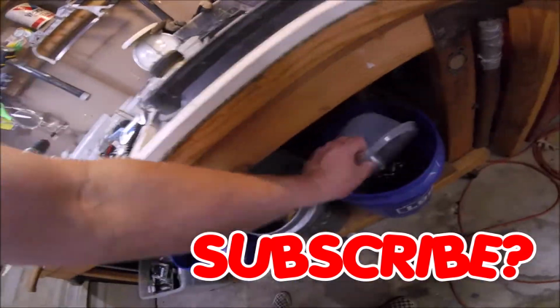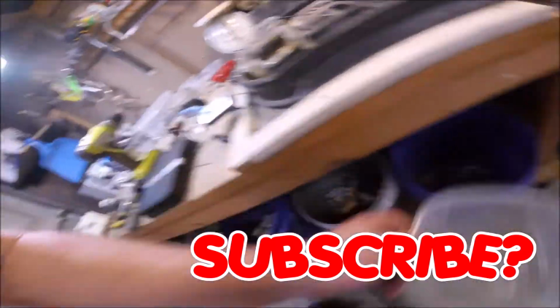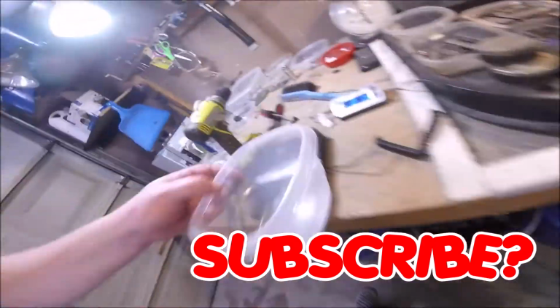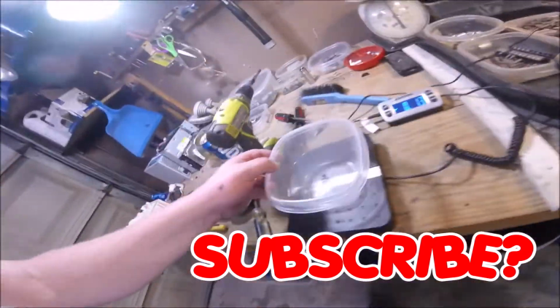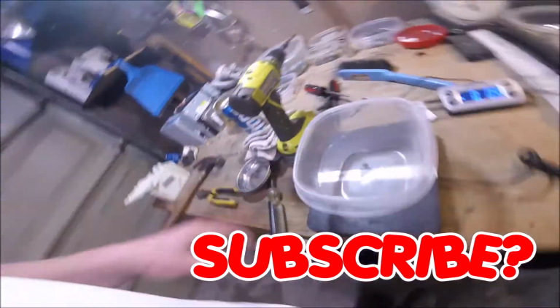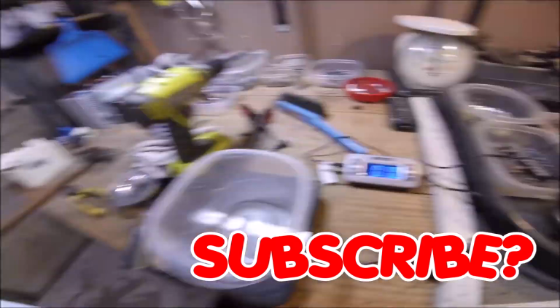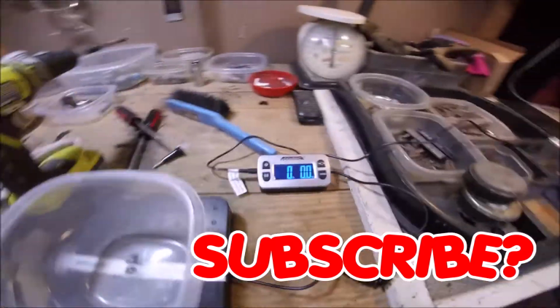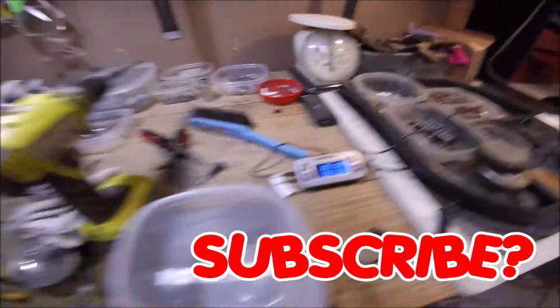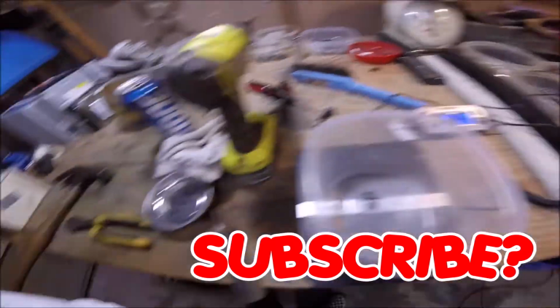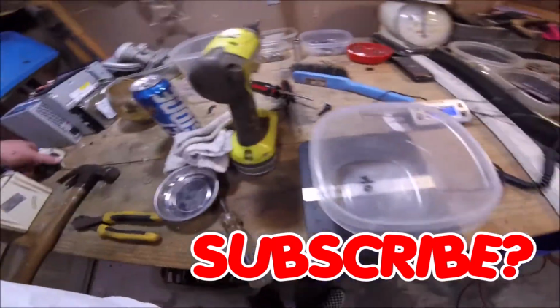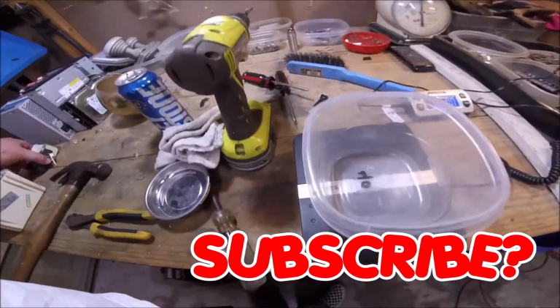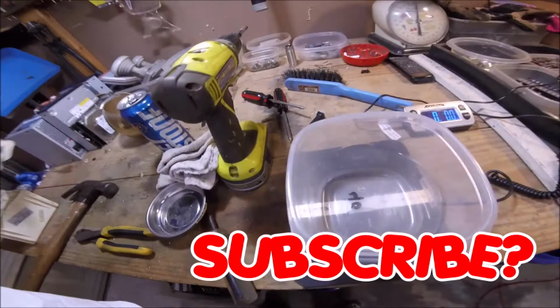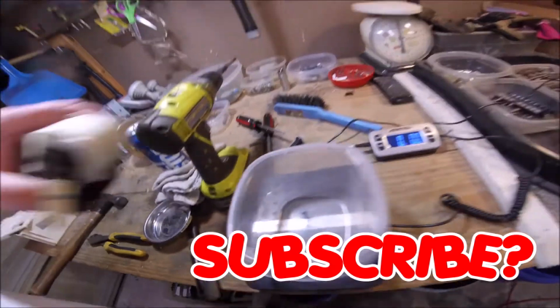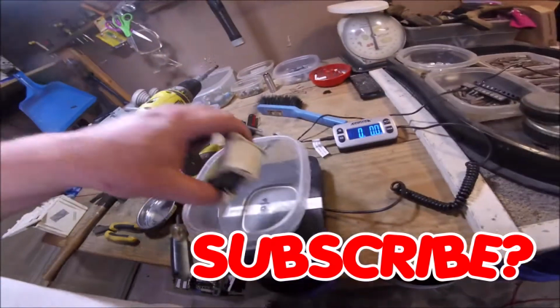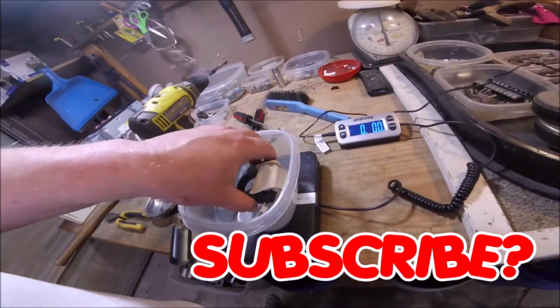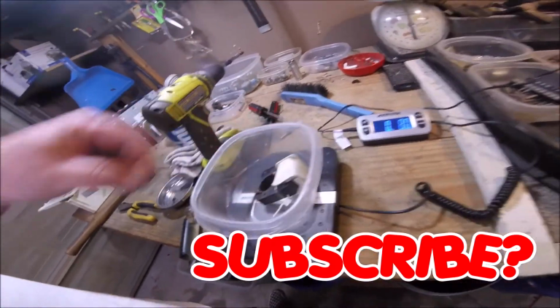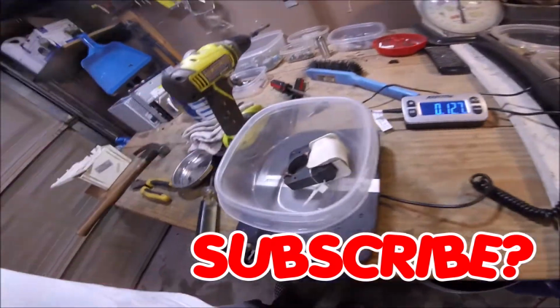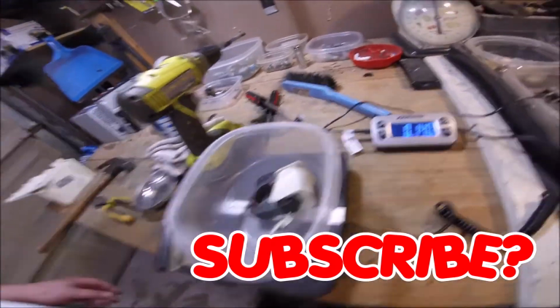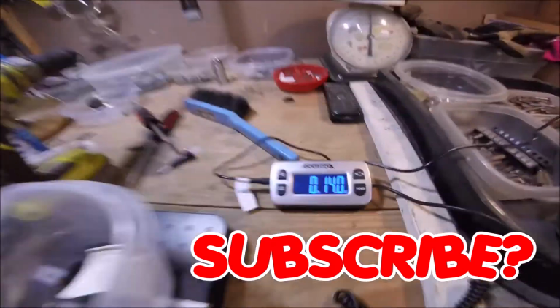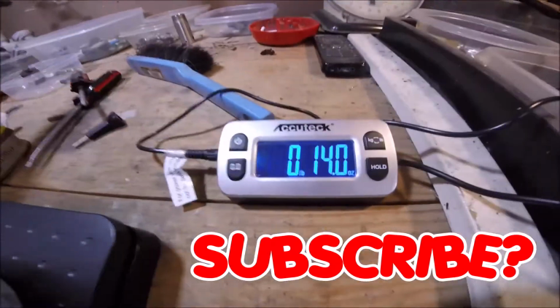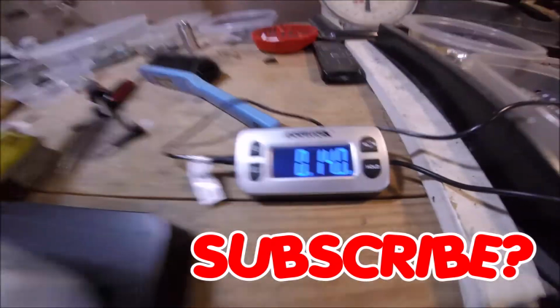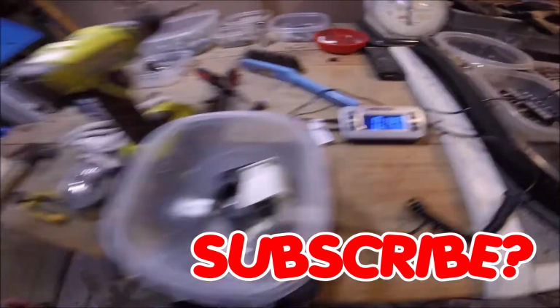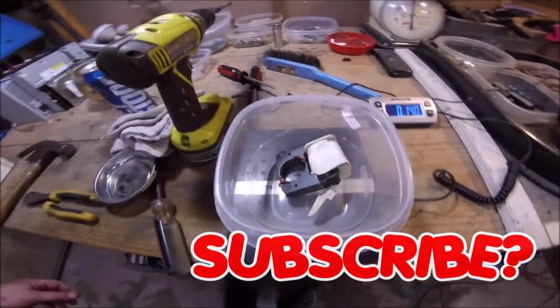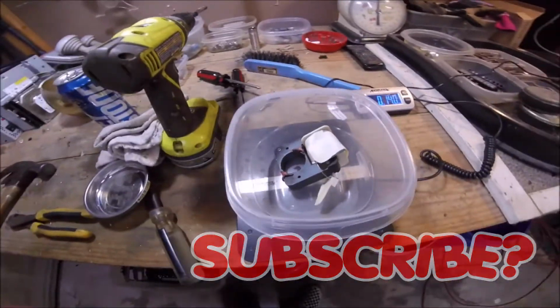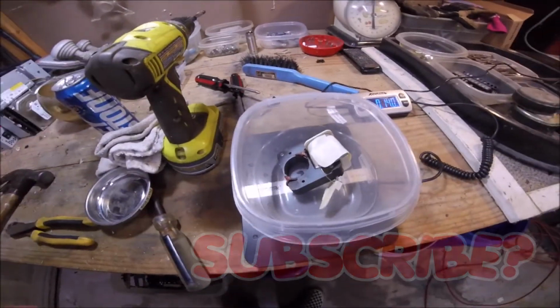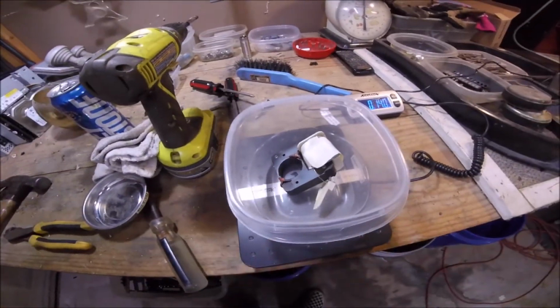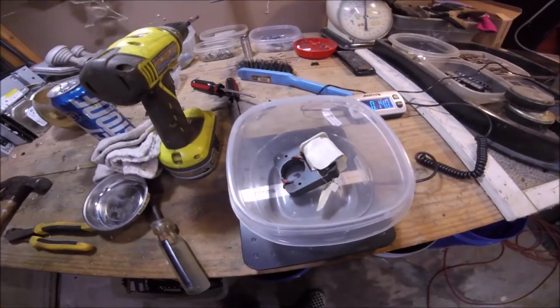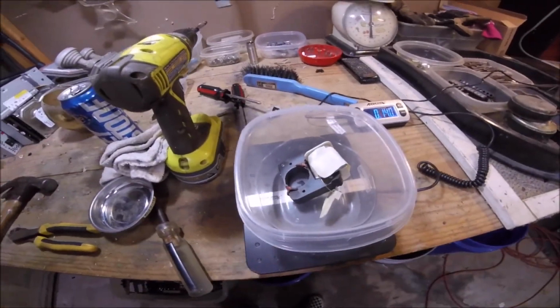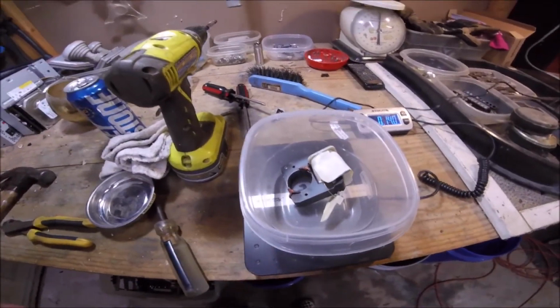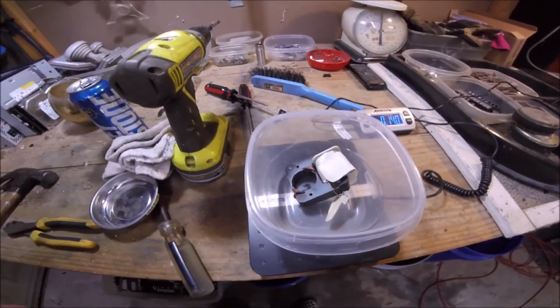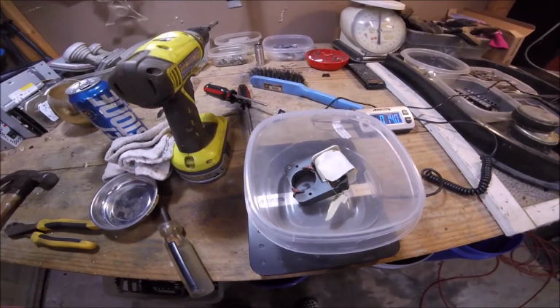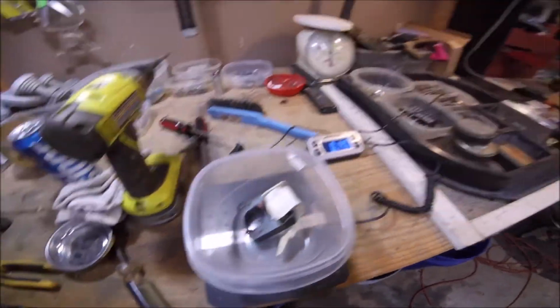Subscribe if you want, or not — don't really care. Thanks for watching. And like always, I'm gonna end with a little disclaimer.